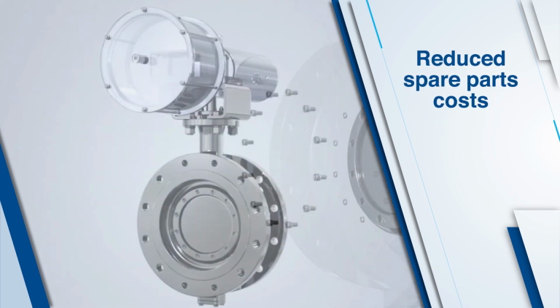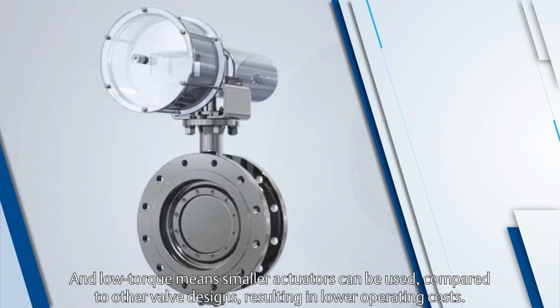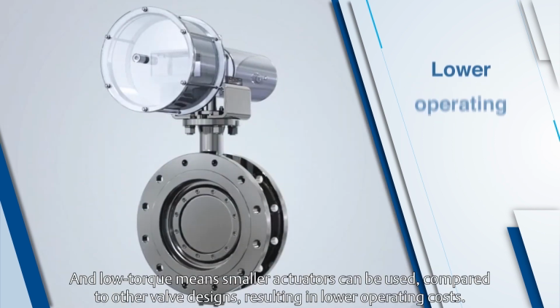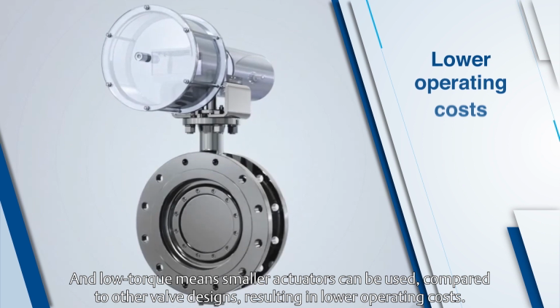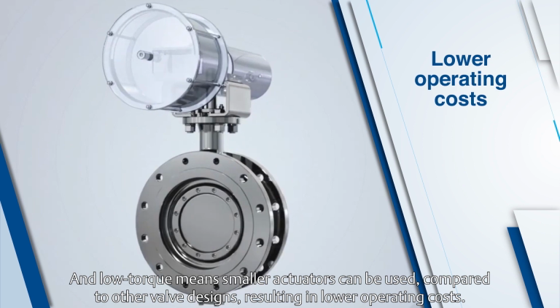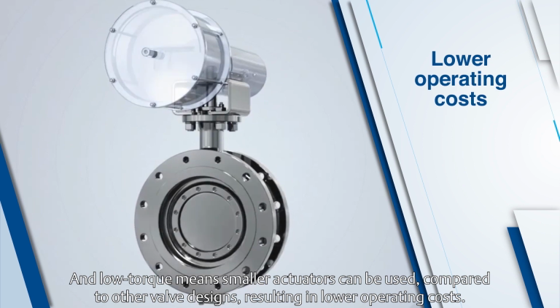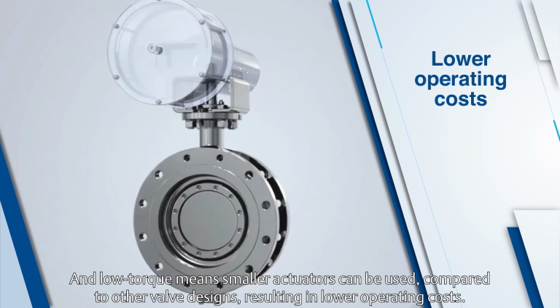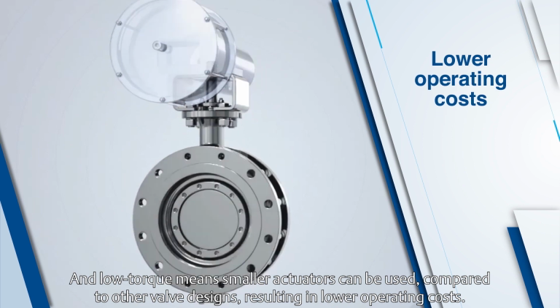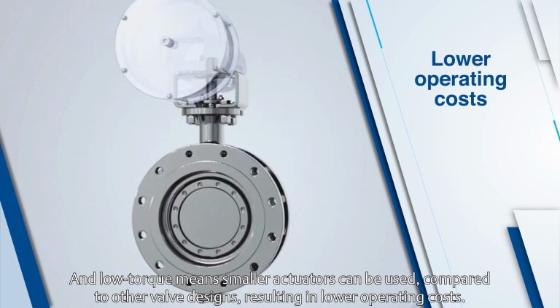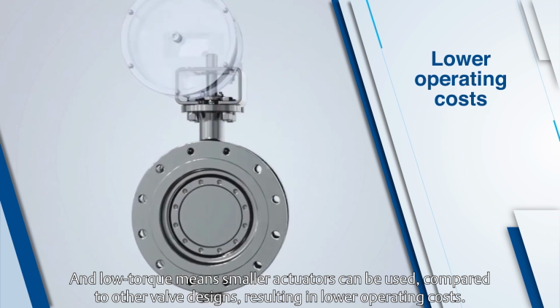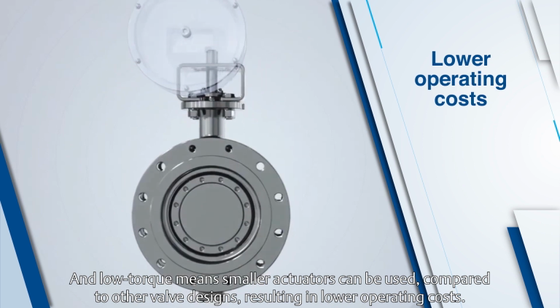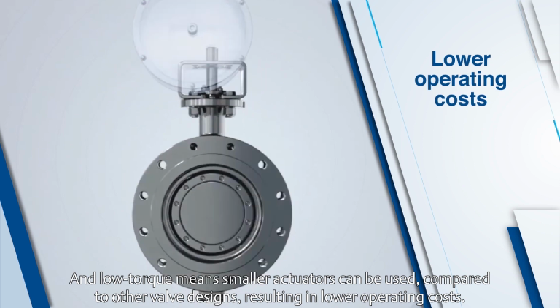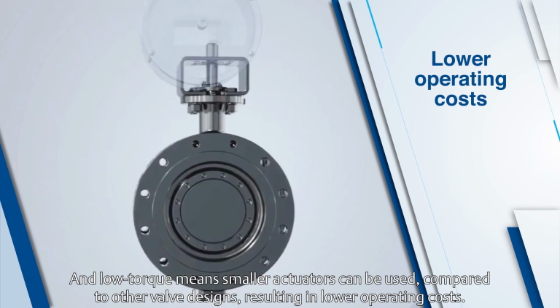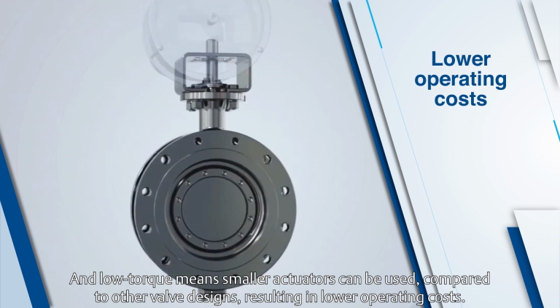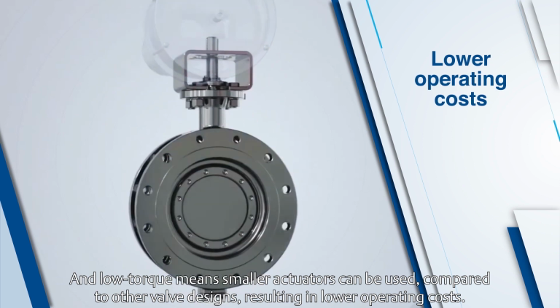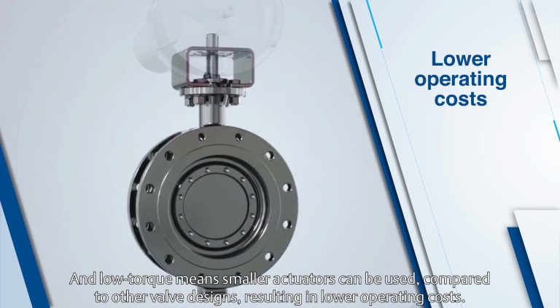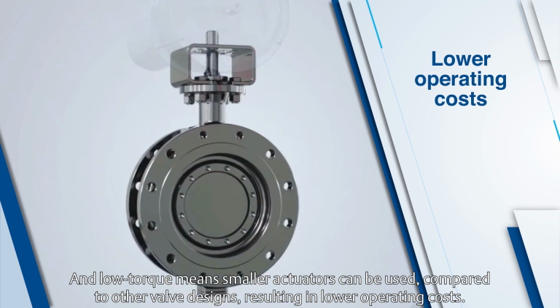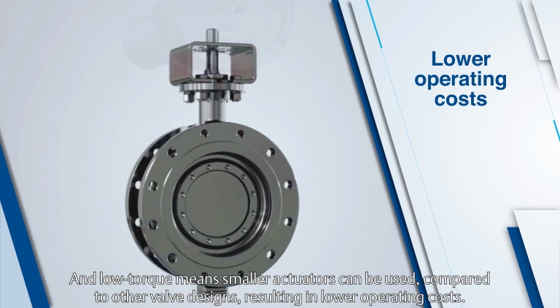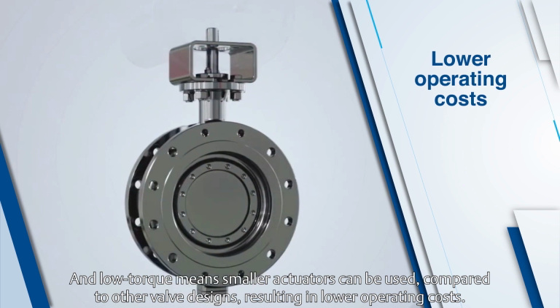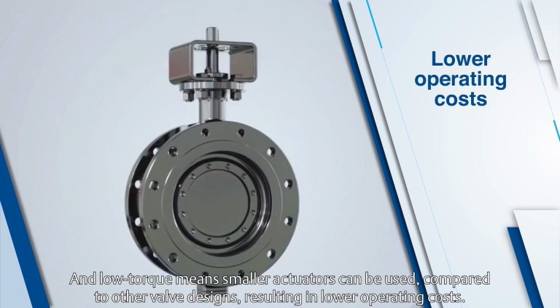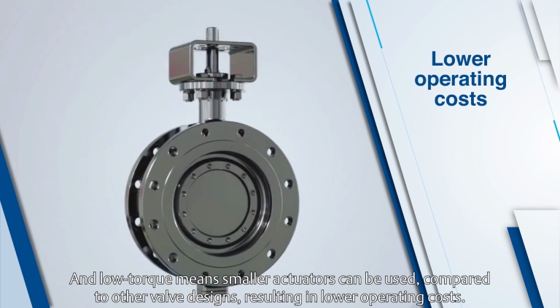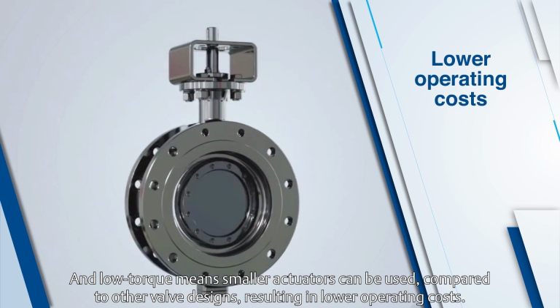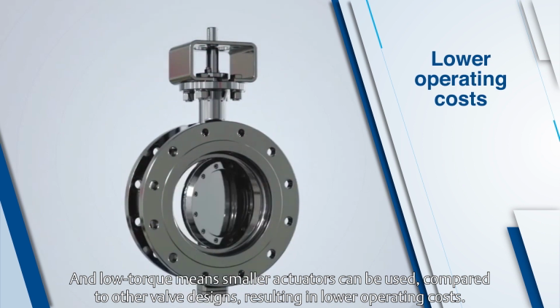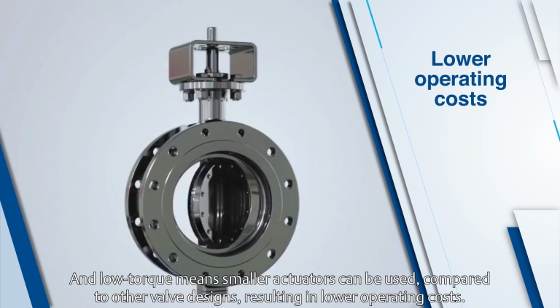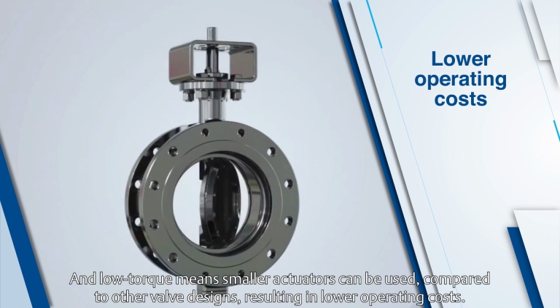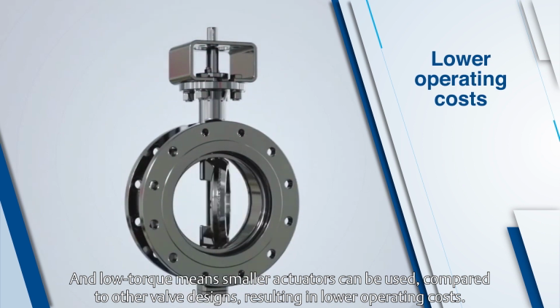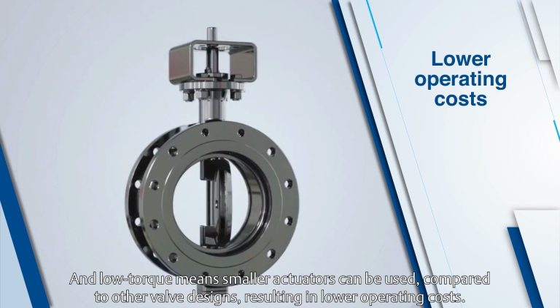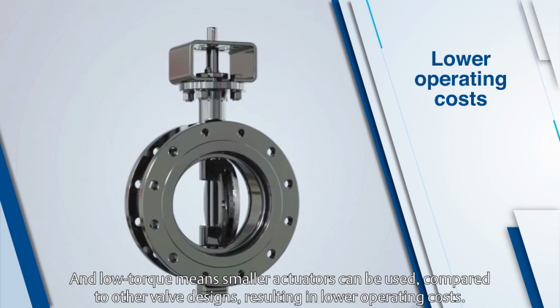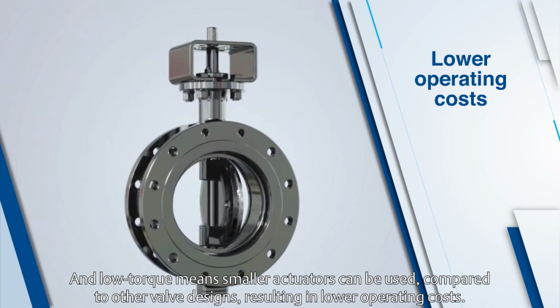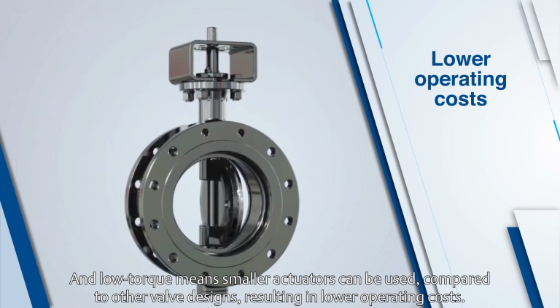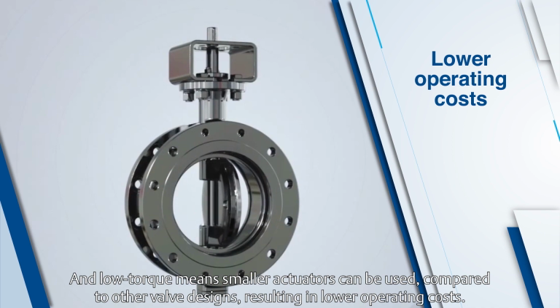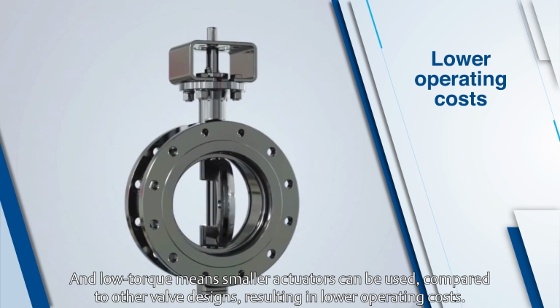And low torque means smaller actuators can be used, compared to other valve designs, resulting in lower operating costs.